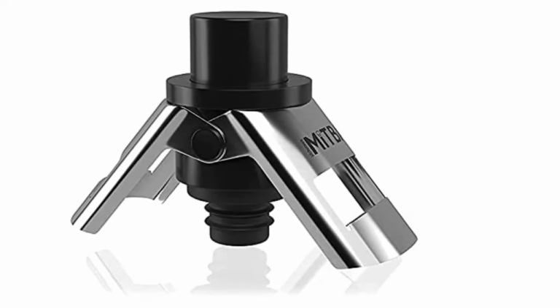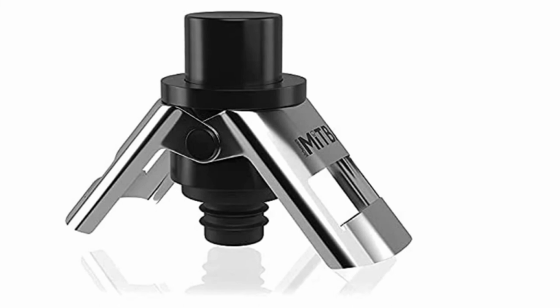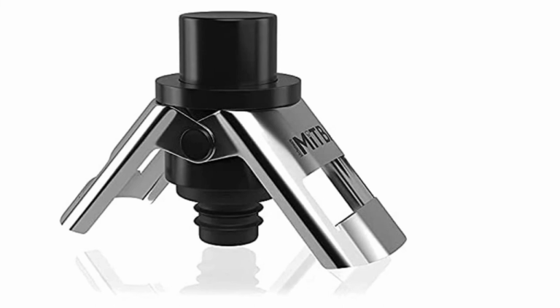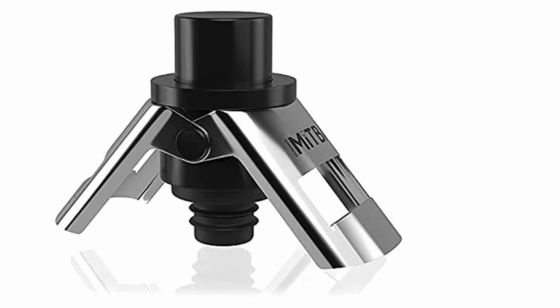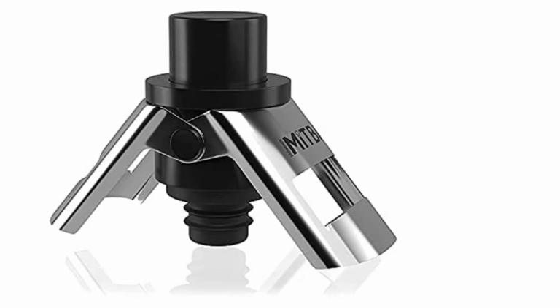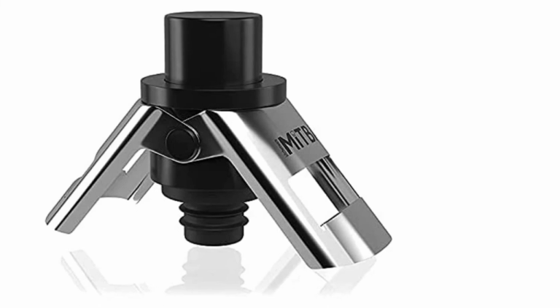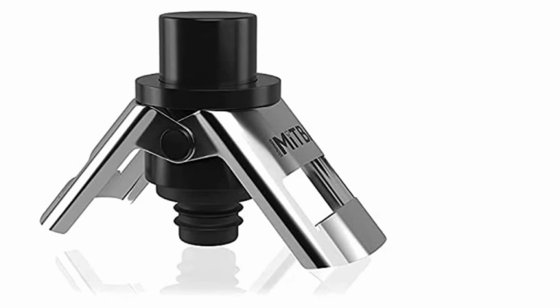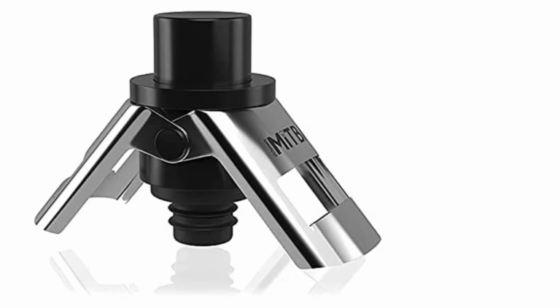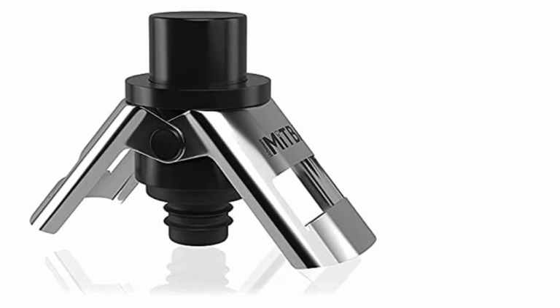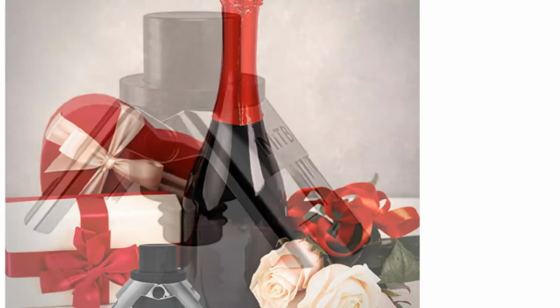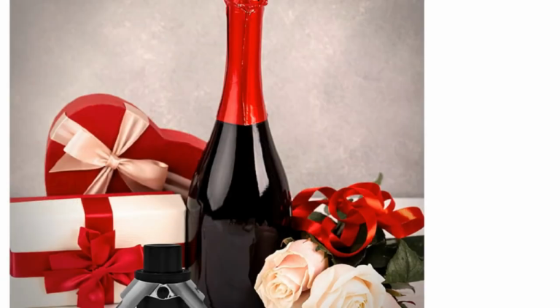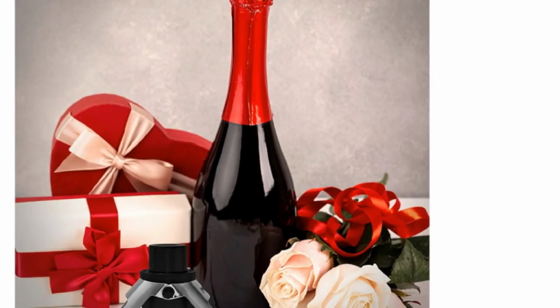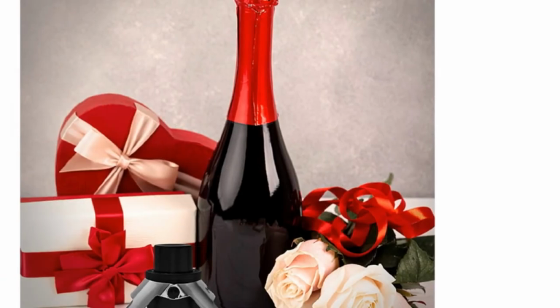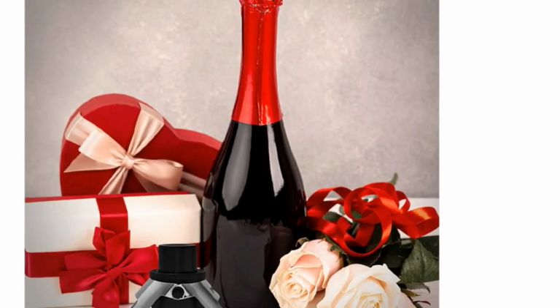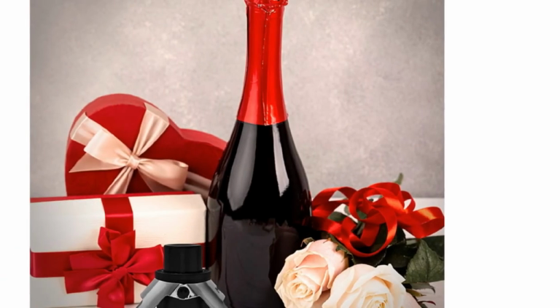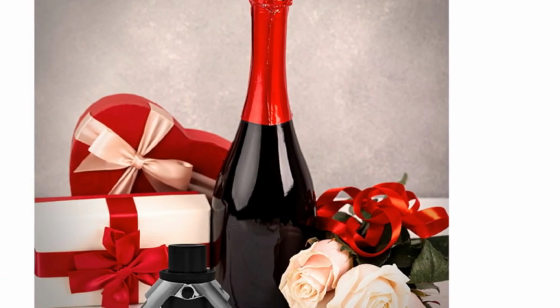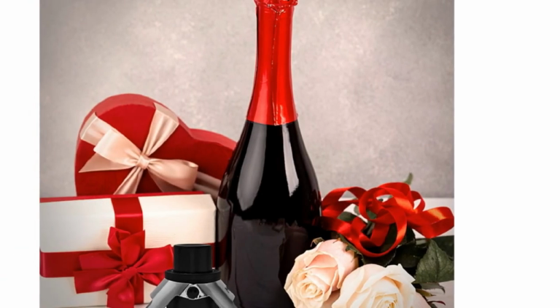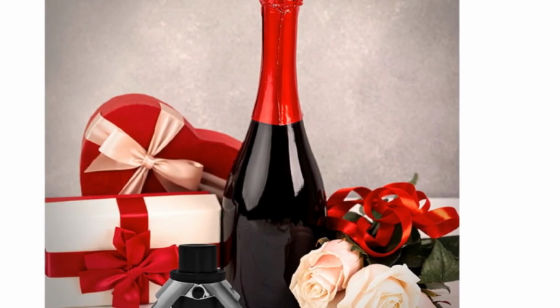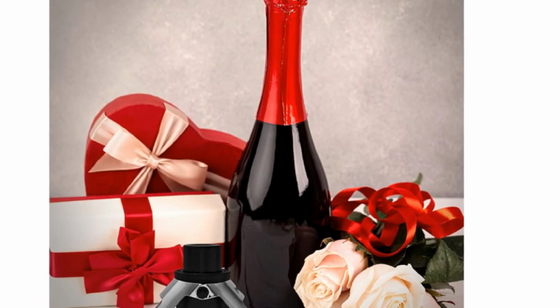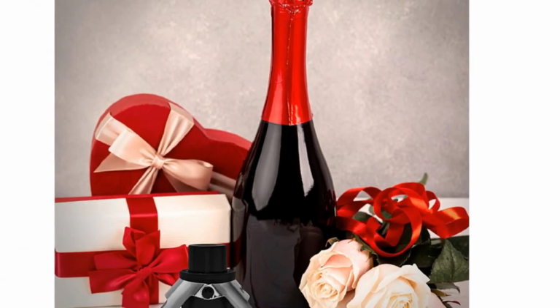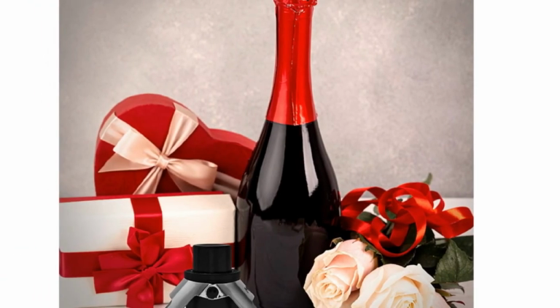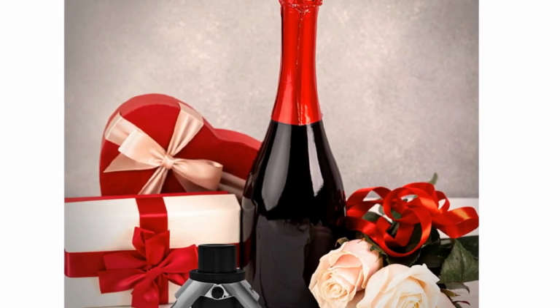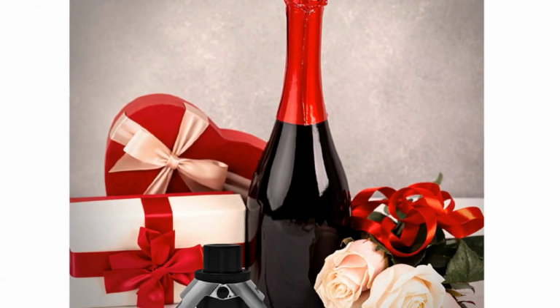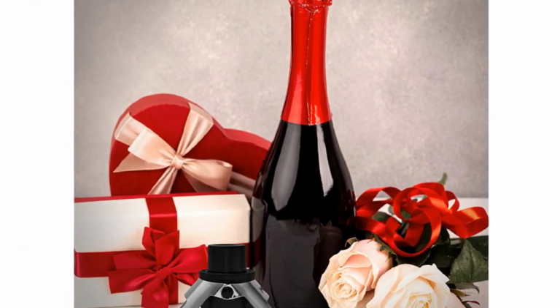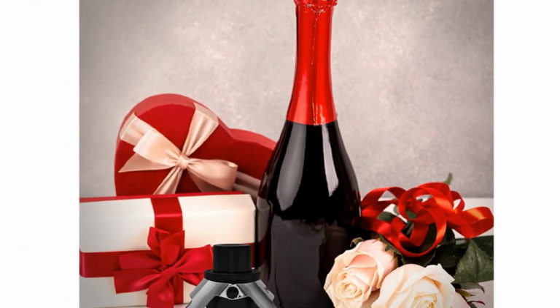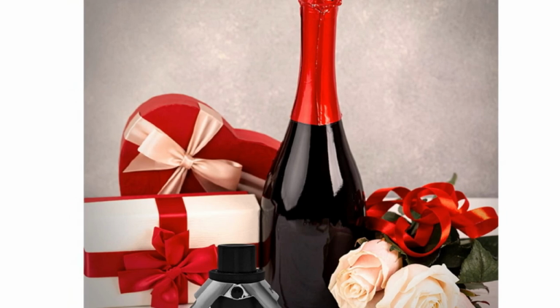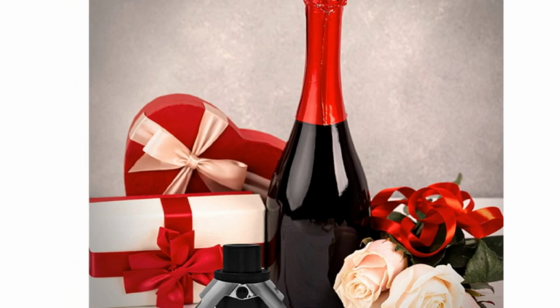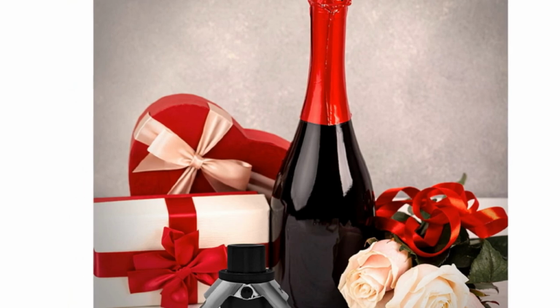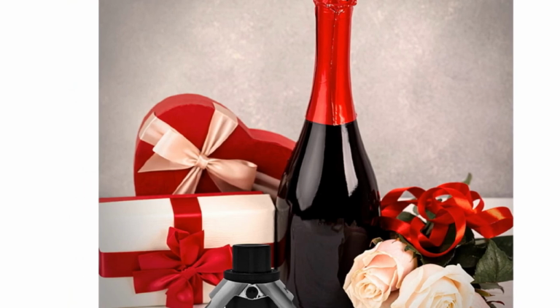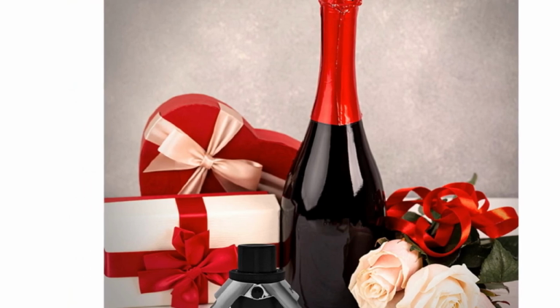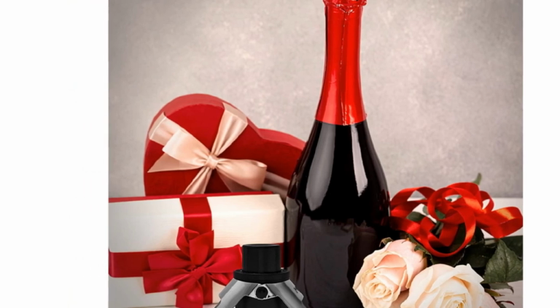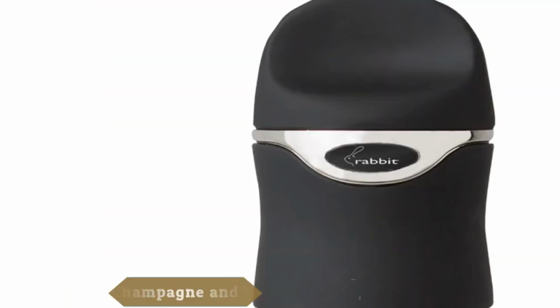However, if your fridge regularly has three to four open bottles of champagne at a time, the date dial could come in handy.